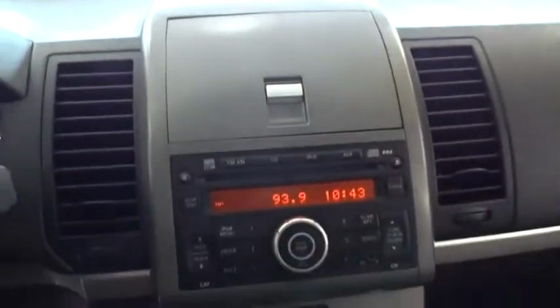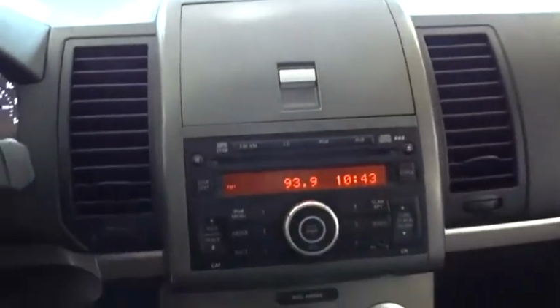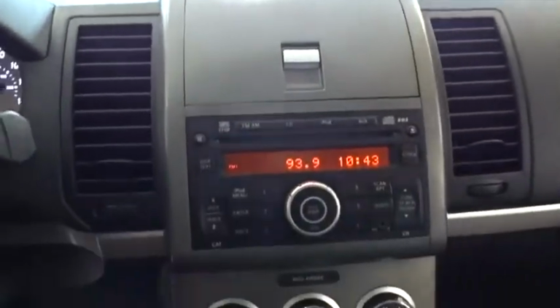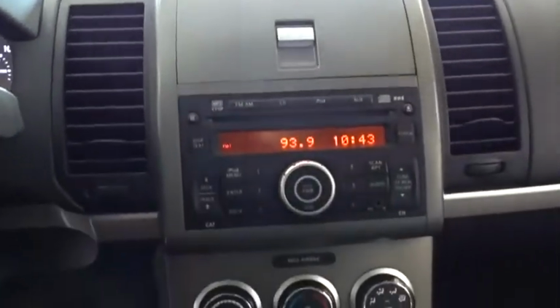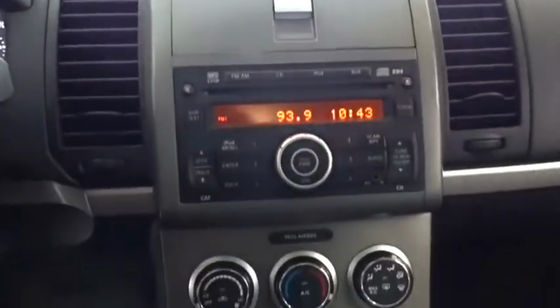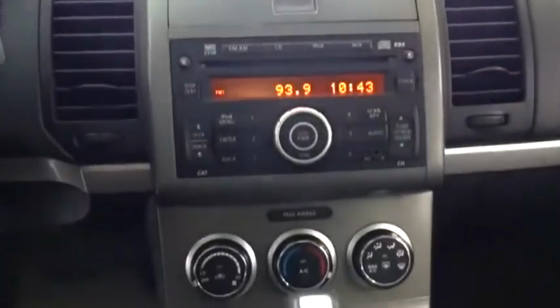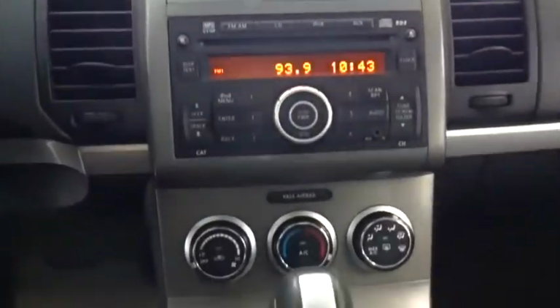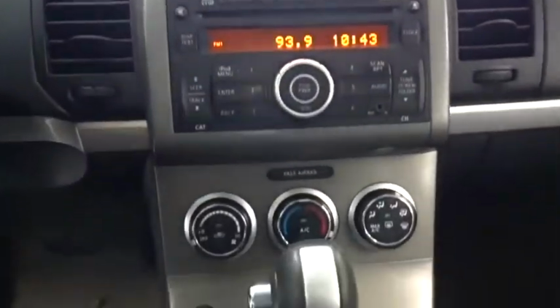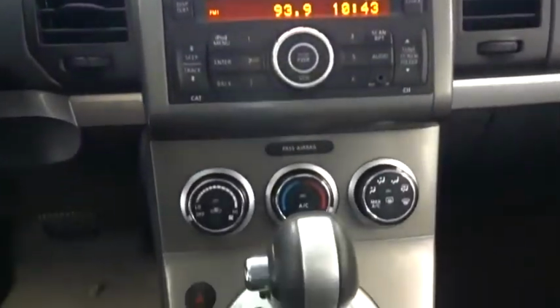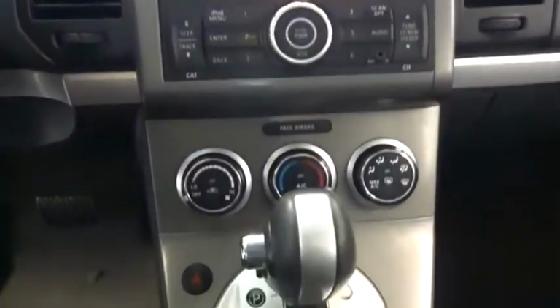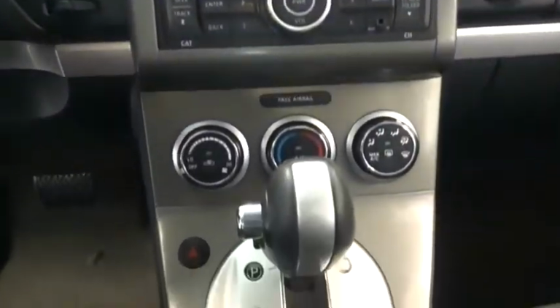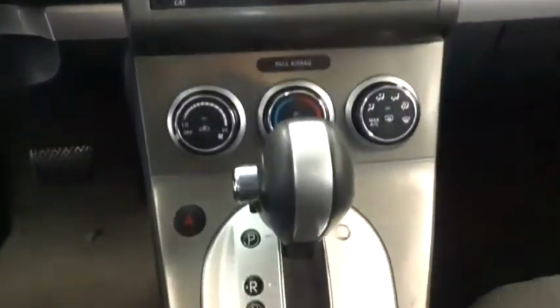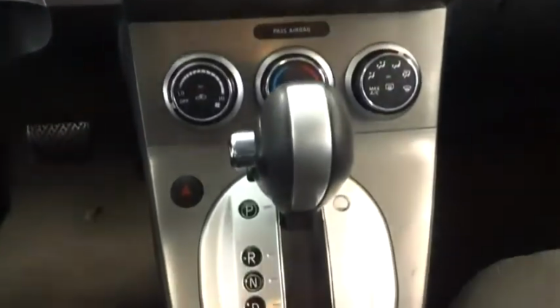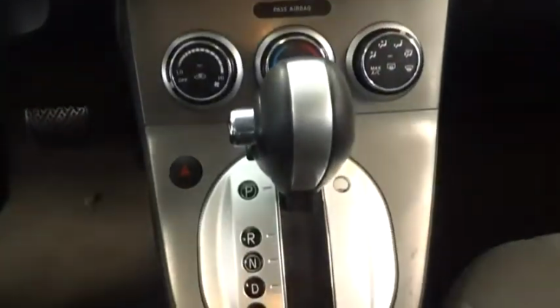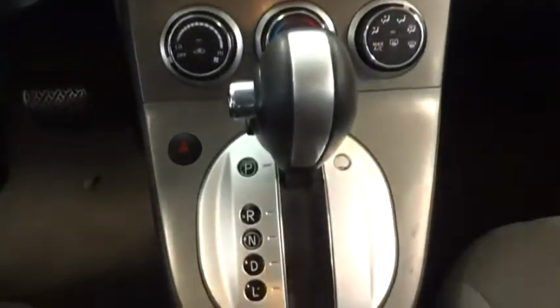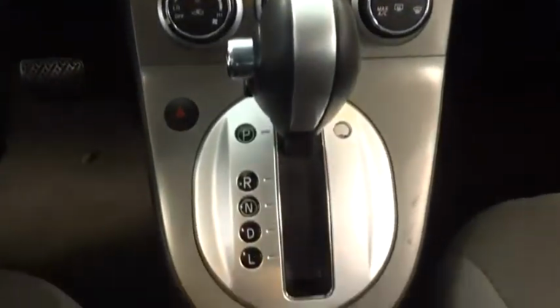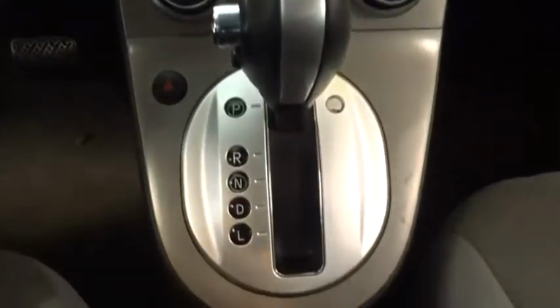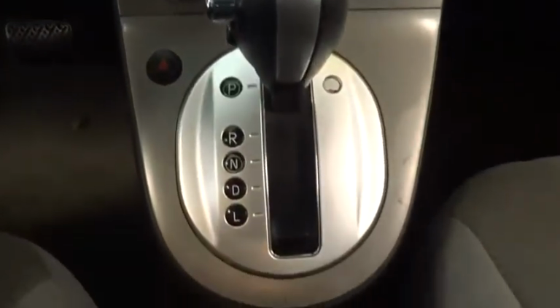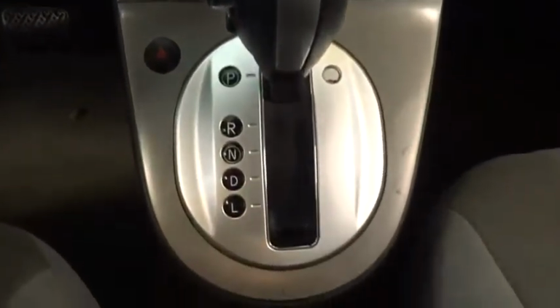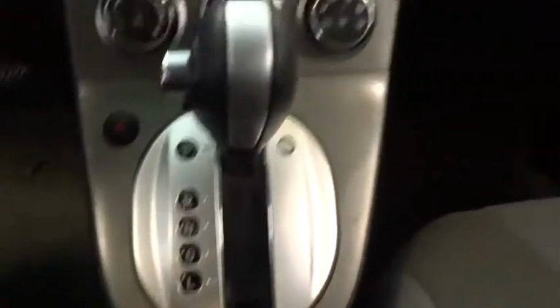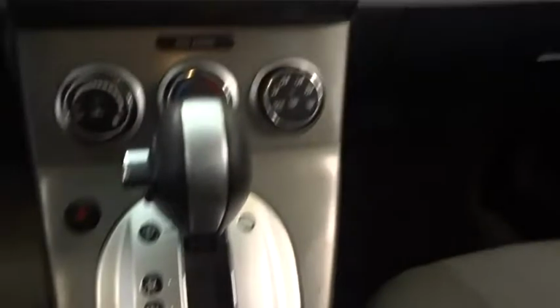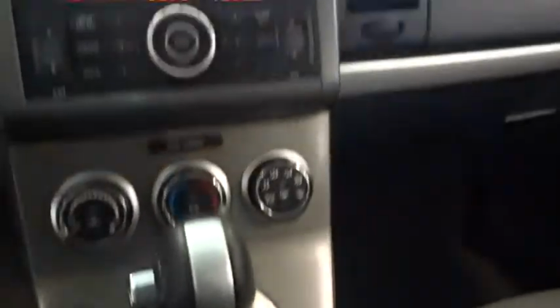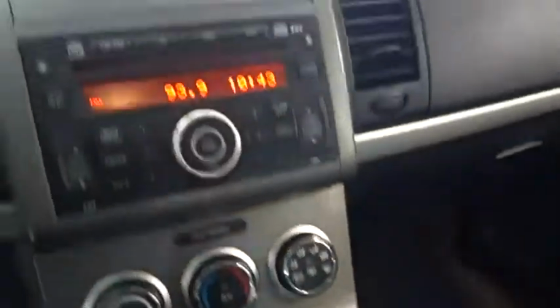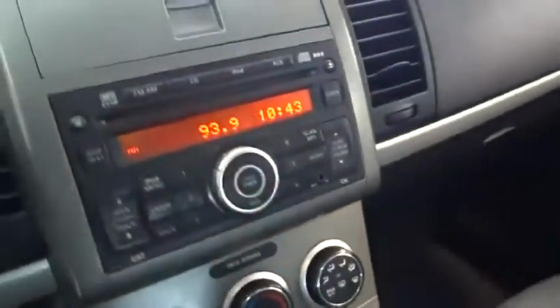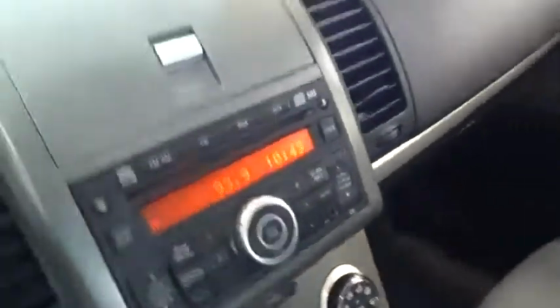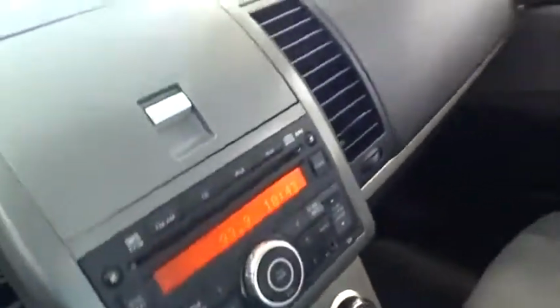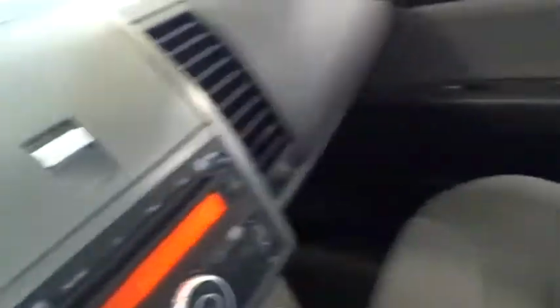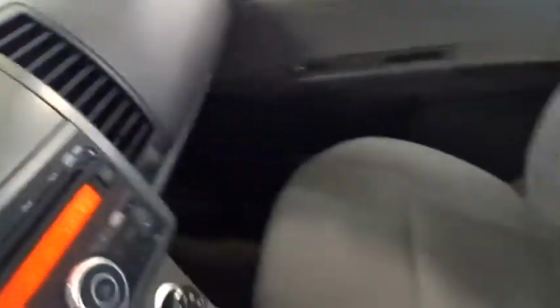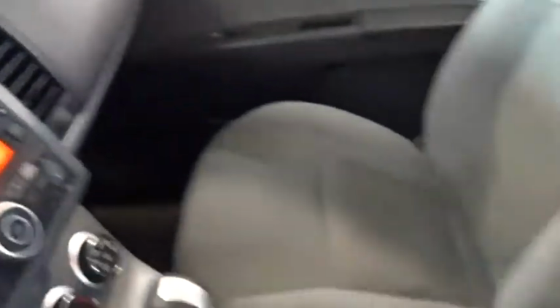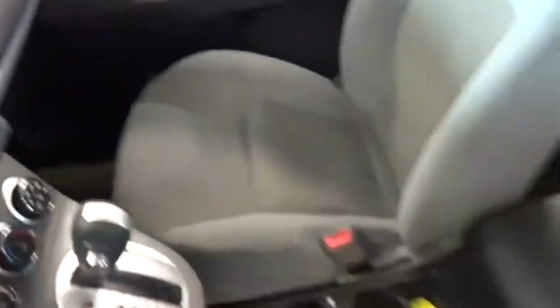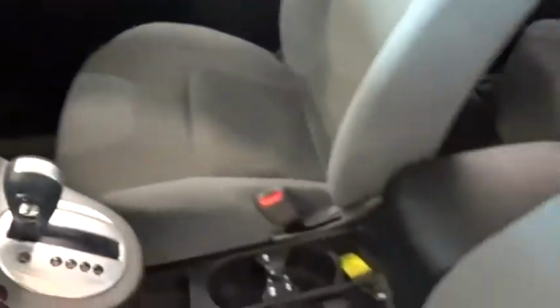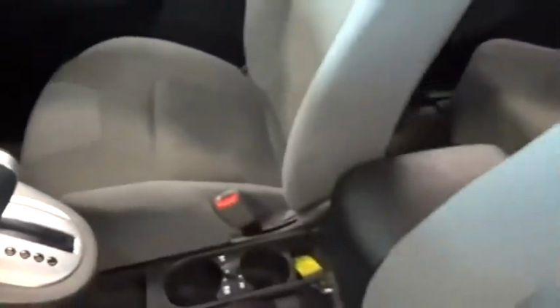Security system, trip computer, MP3 player, CD player, bucket seats, power door locks, power windows.